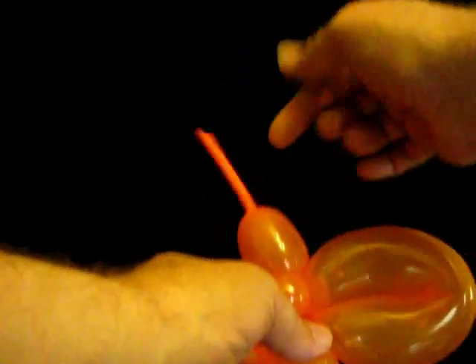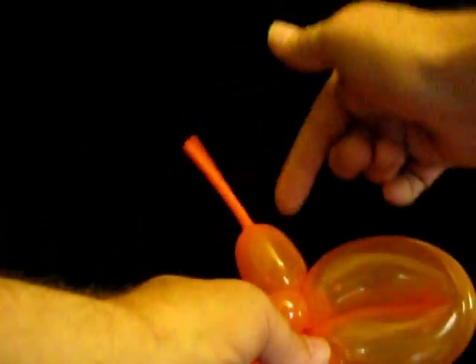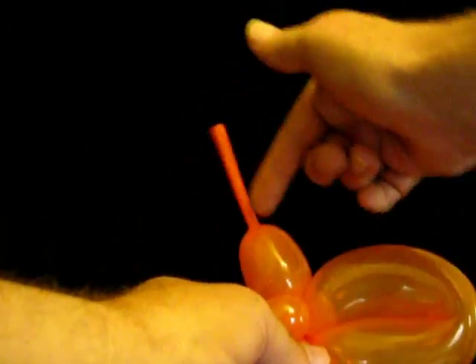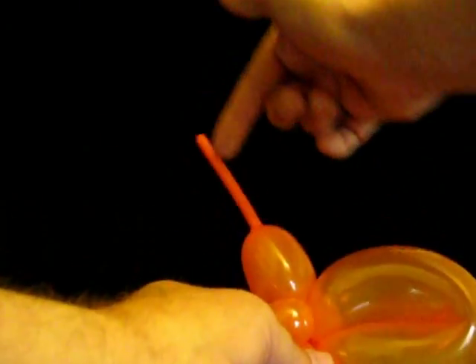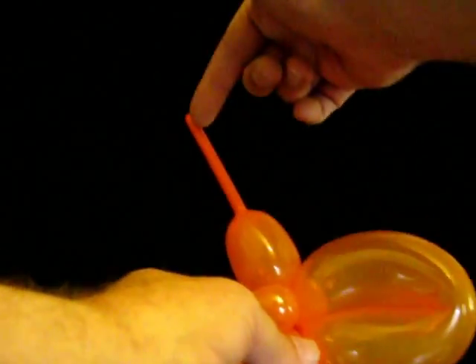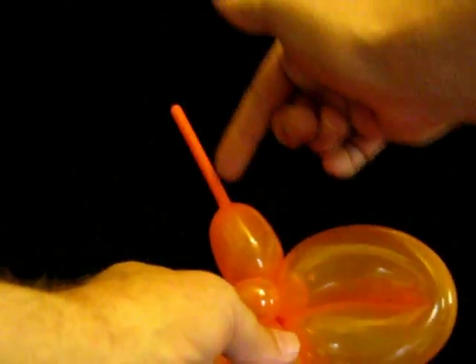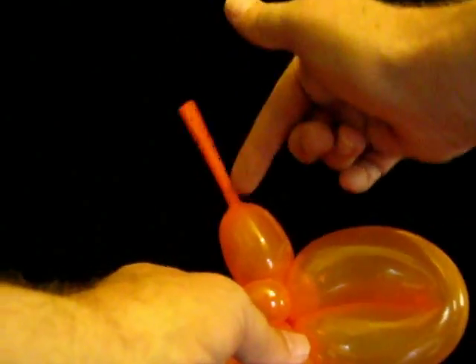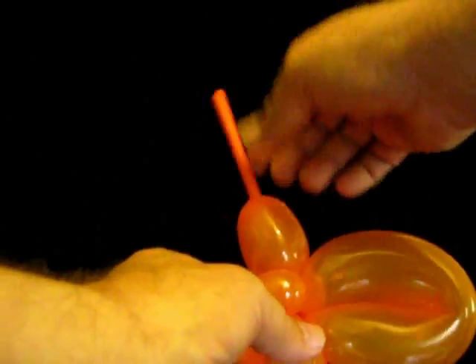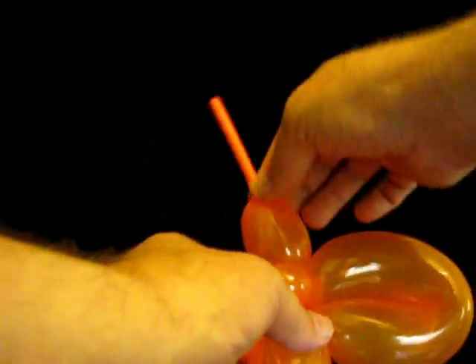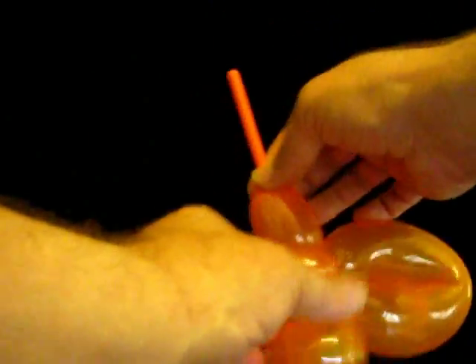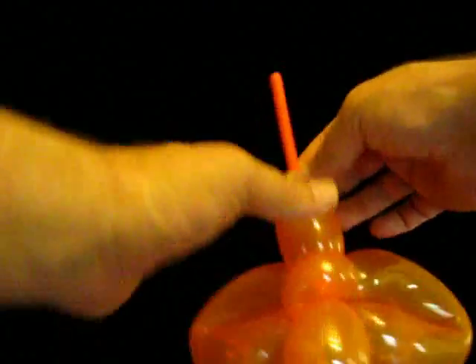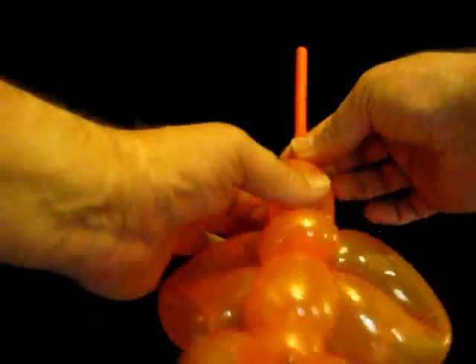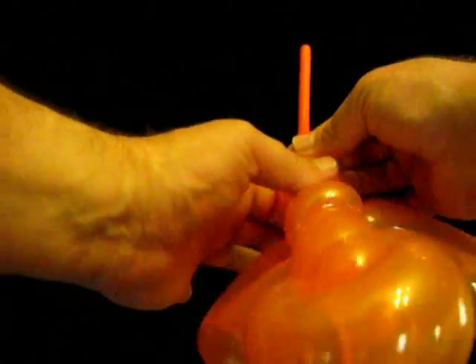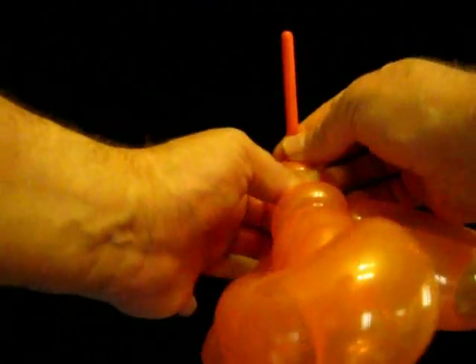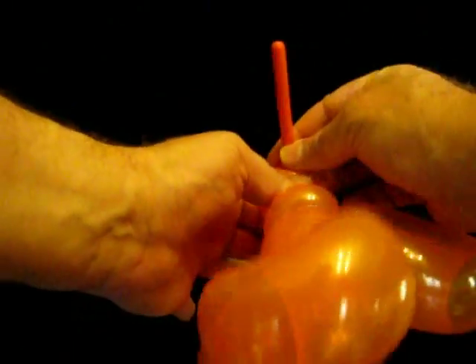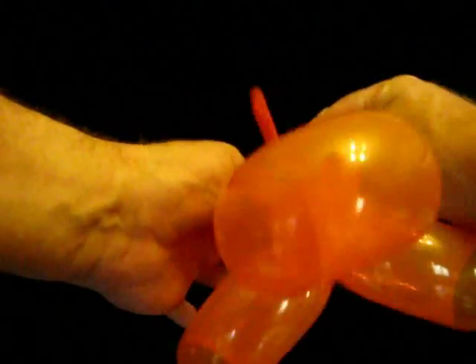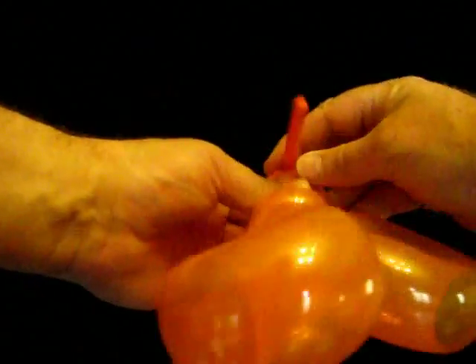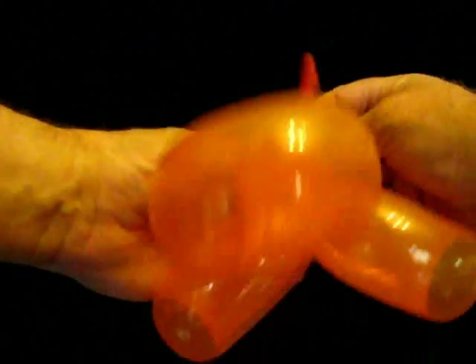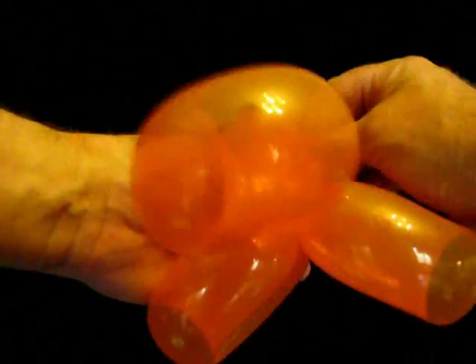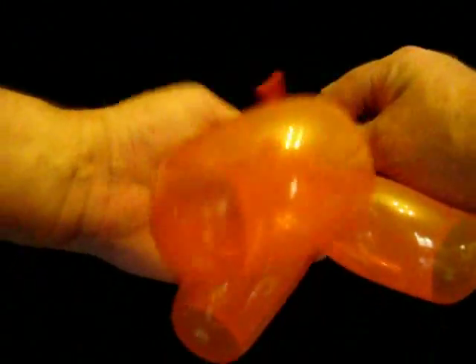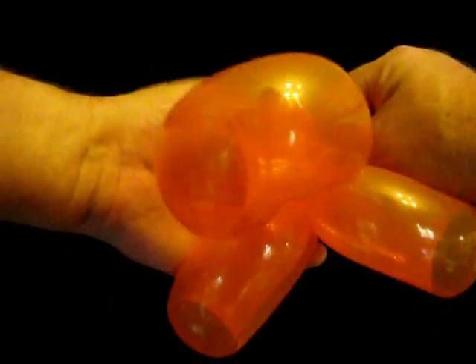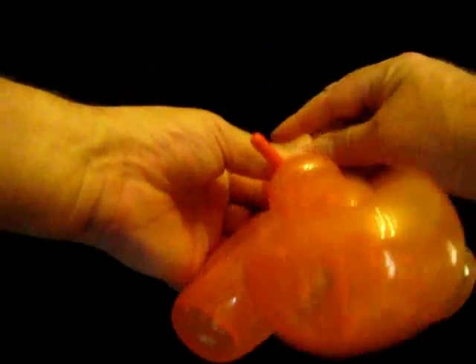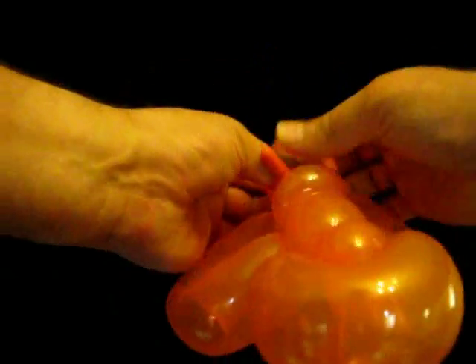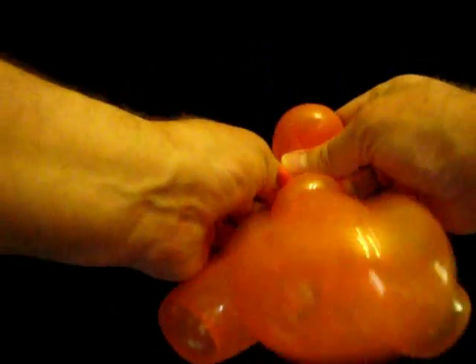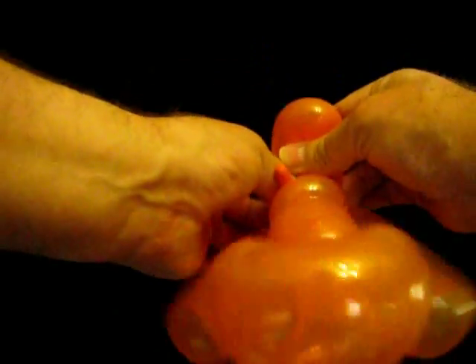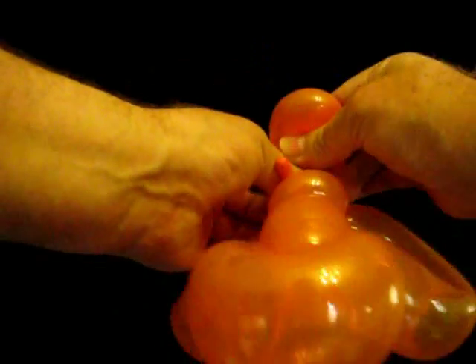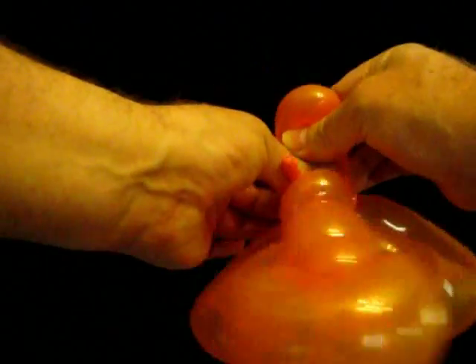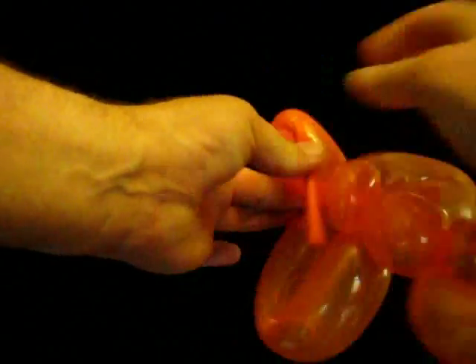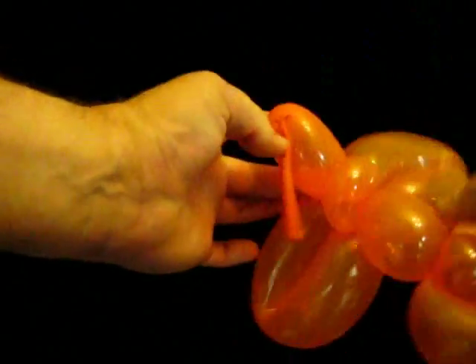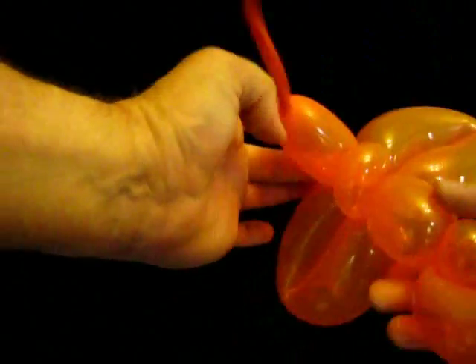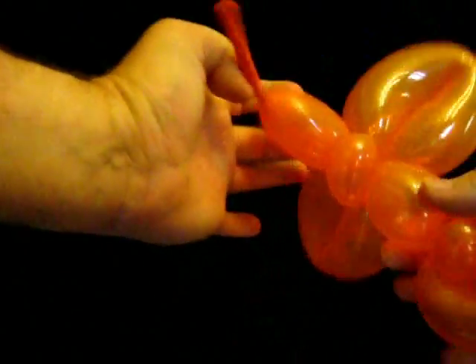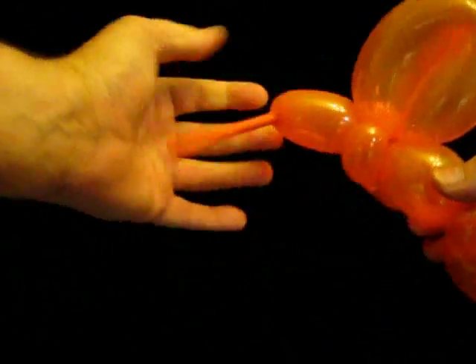Now this bit here — this is the nose. So we're going to grab that, pull it over, and give it a bit of a squeeze.